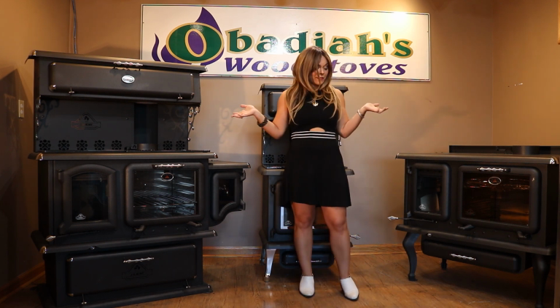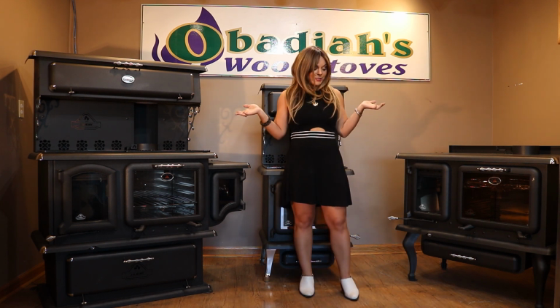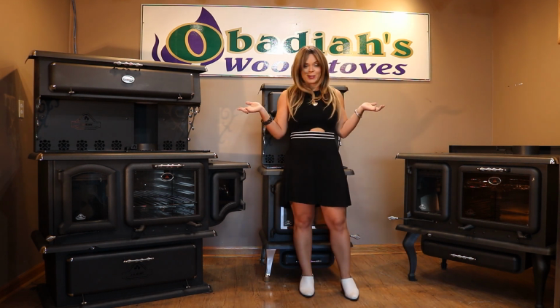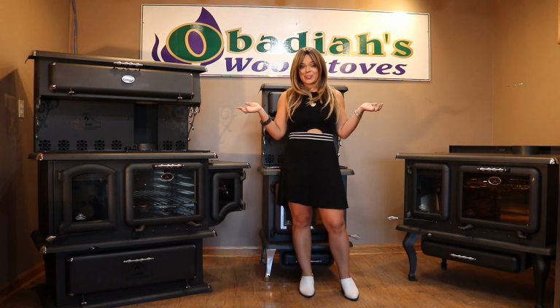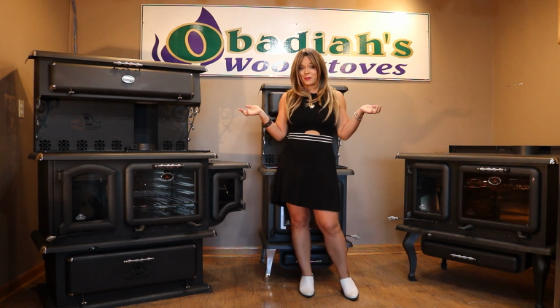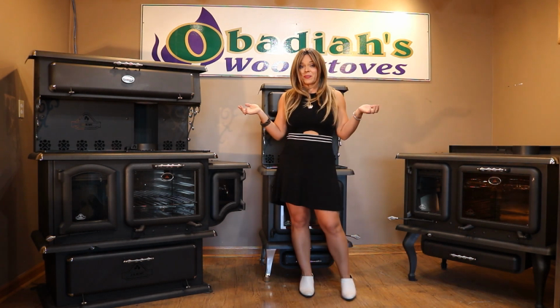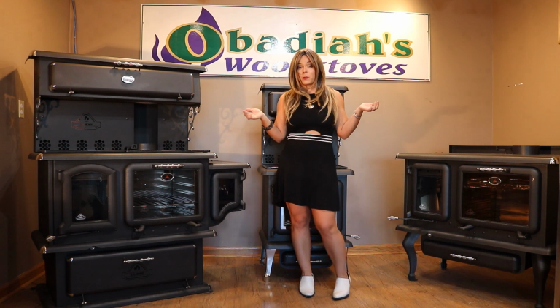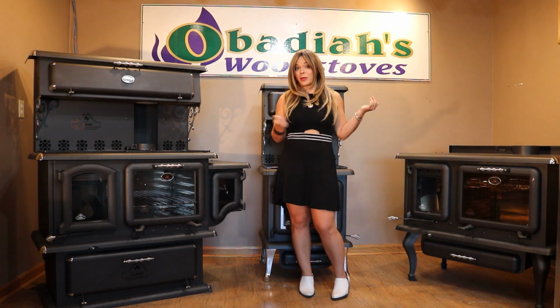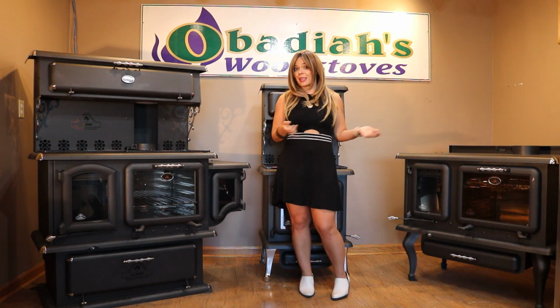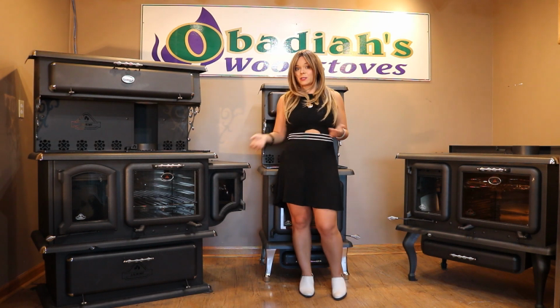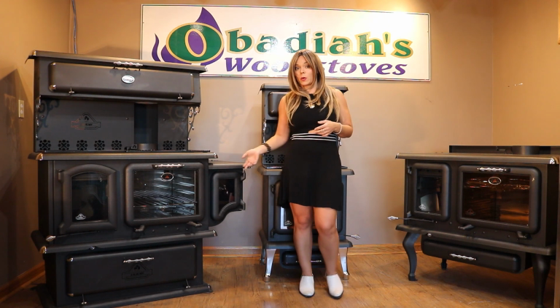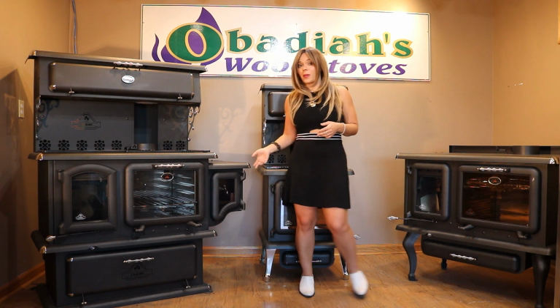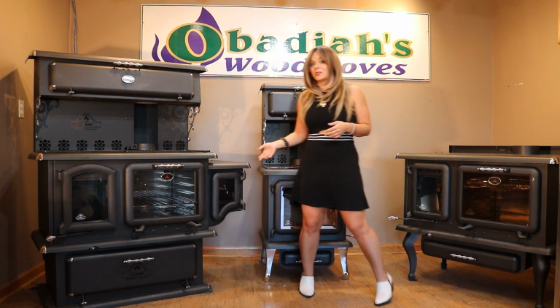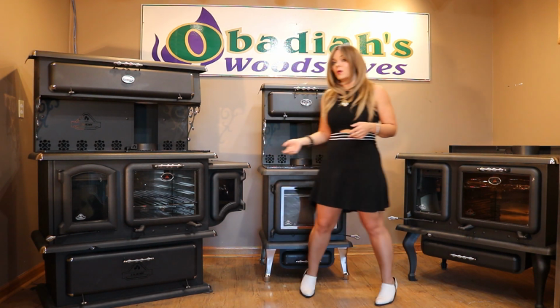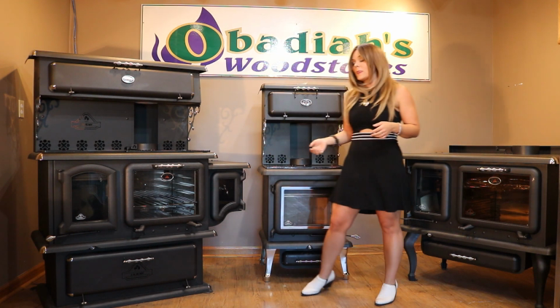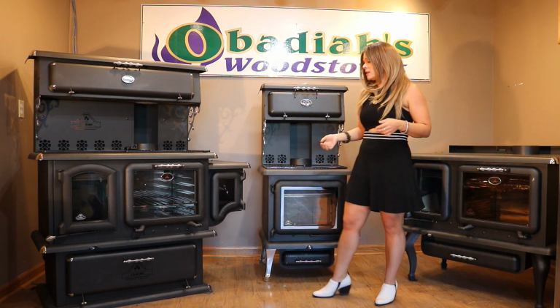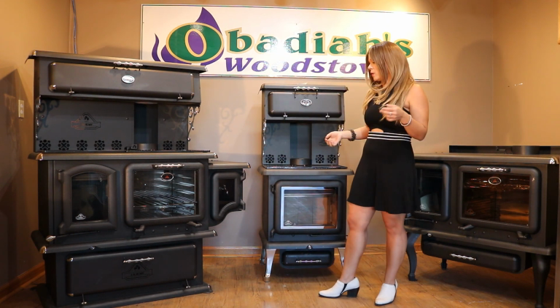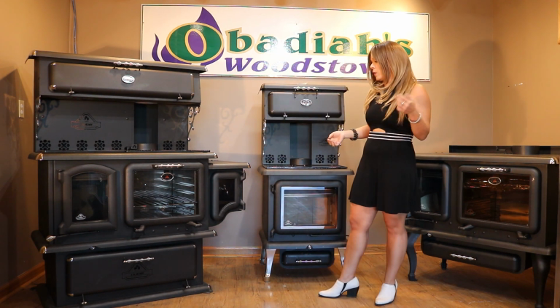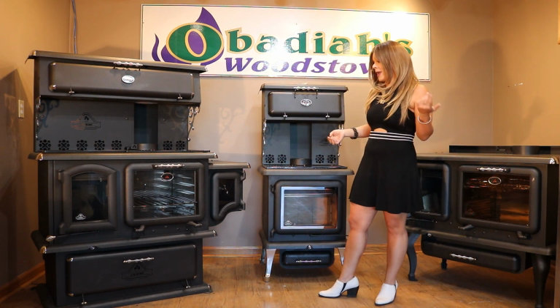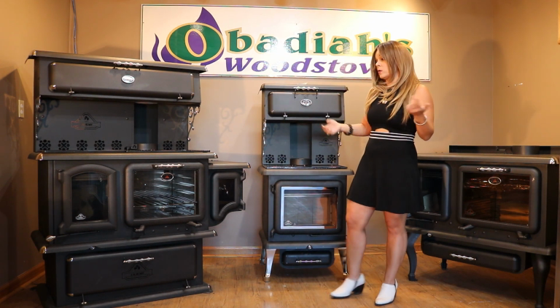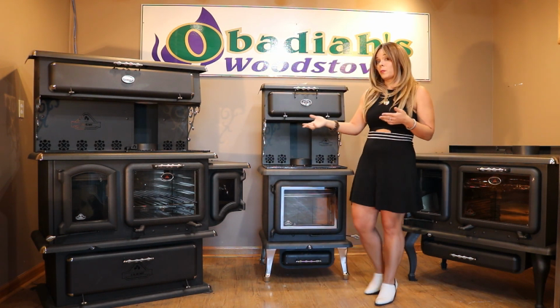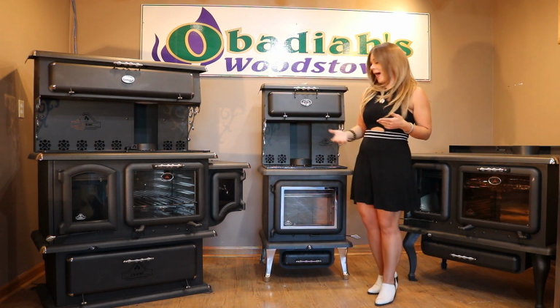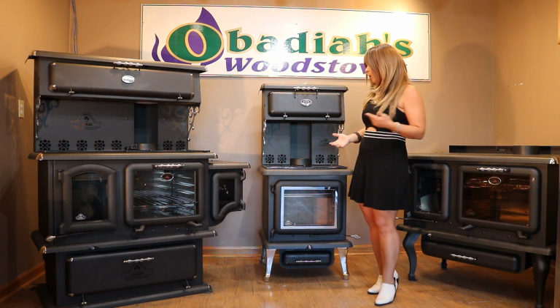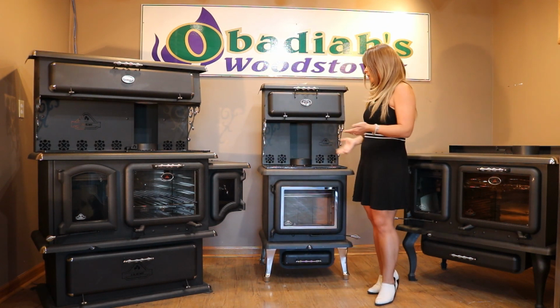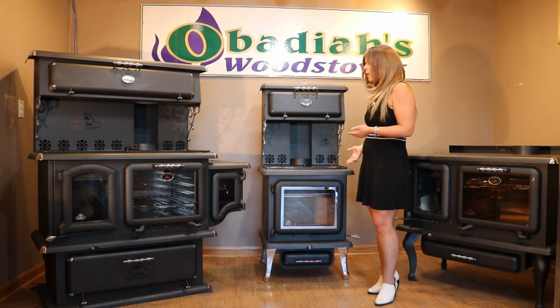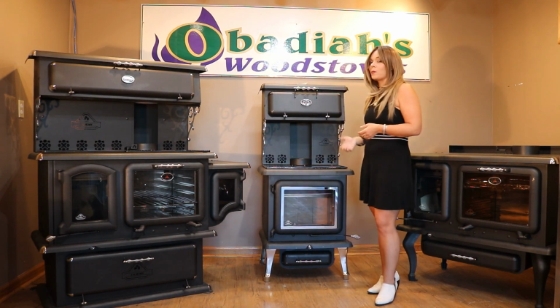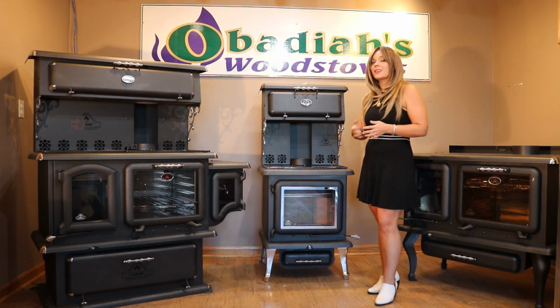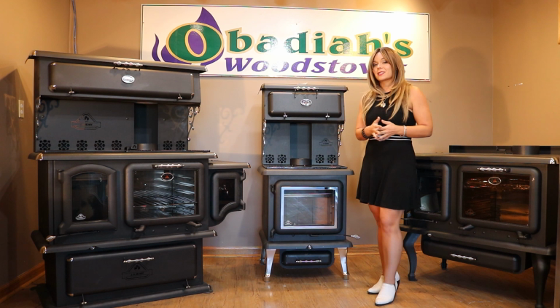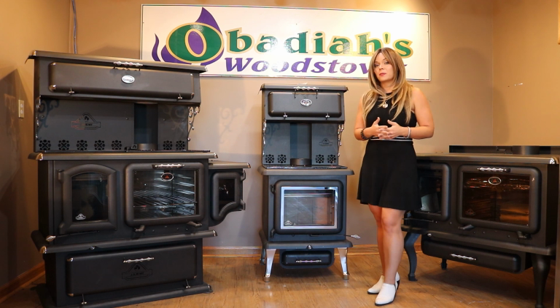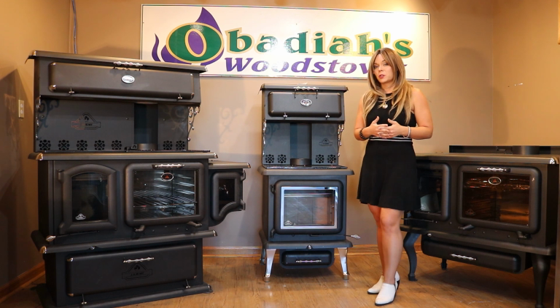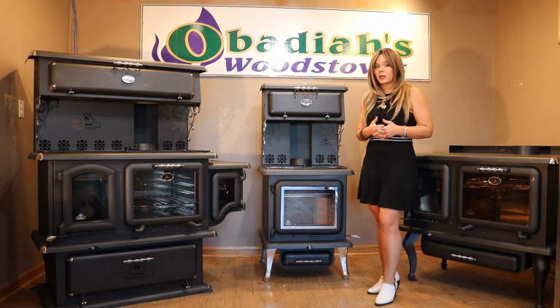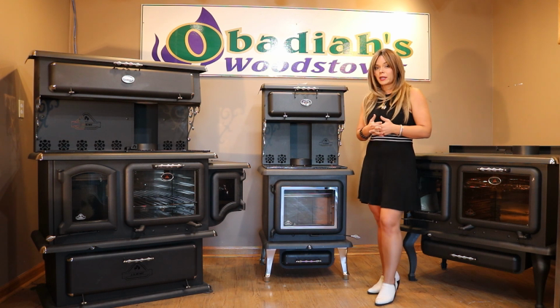All of these models are going to be available with legs or a pedestal, and also in black or chrome, as shown here.